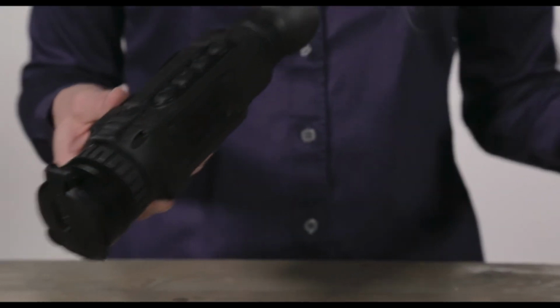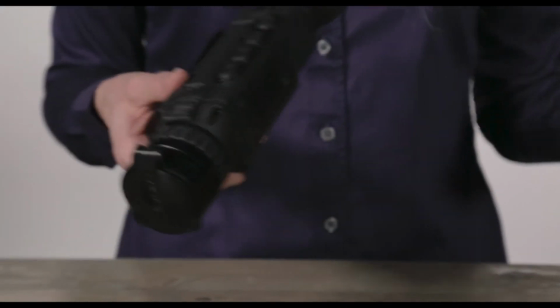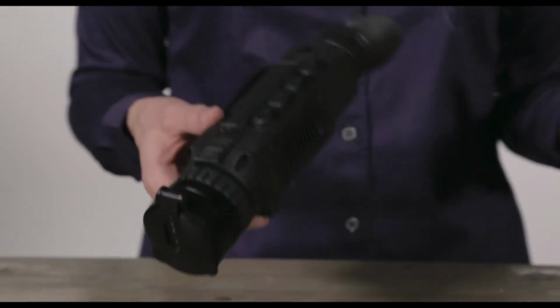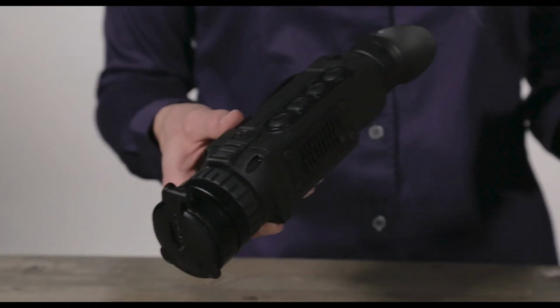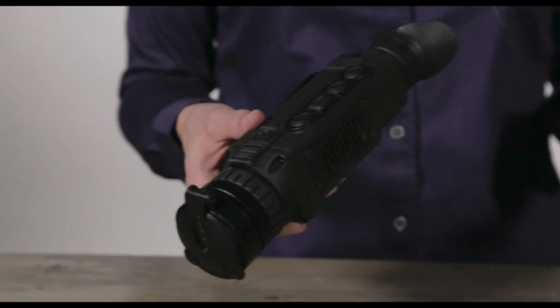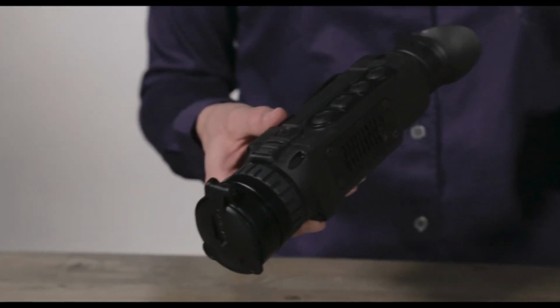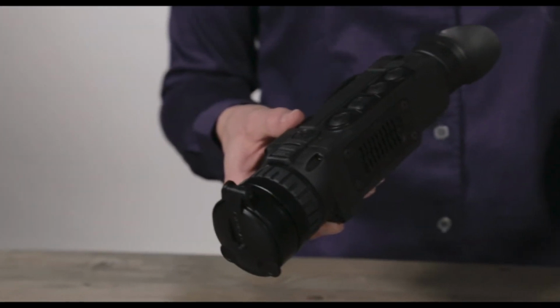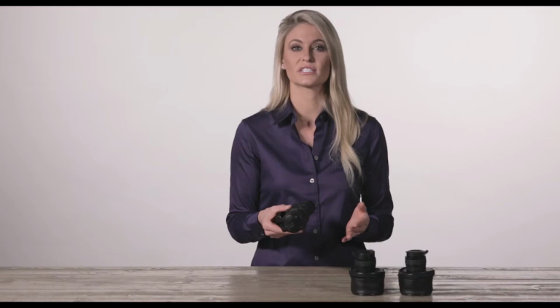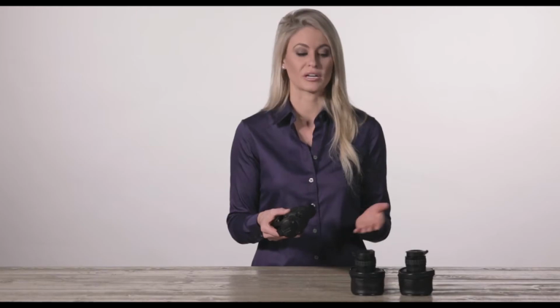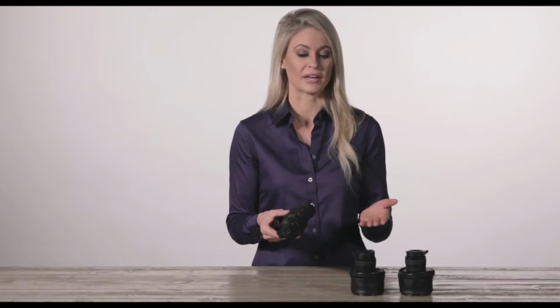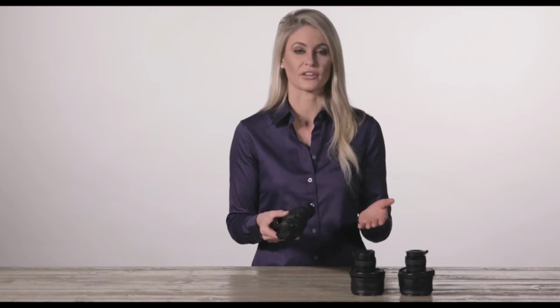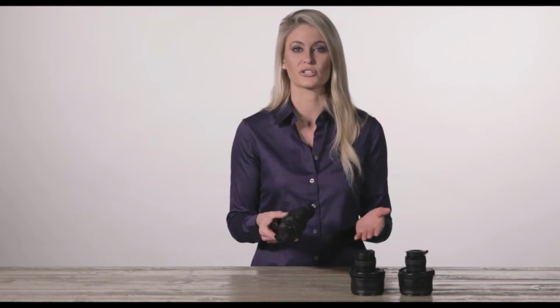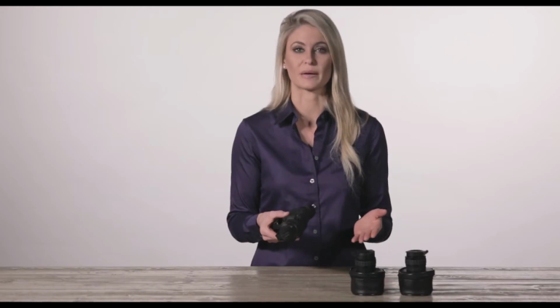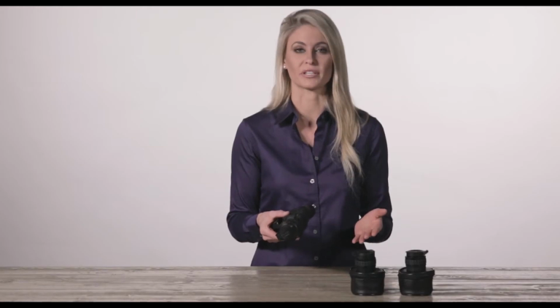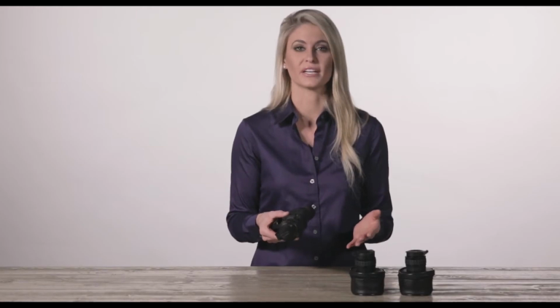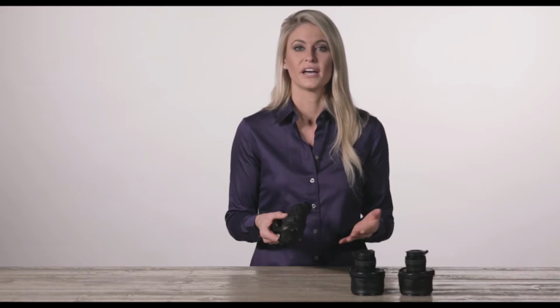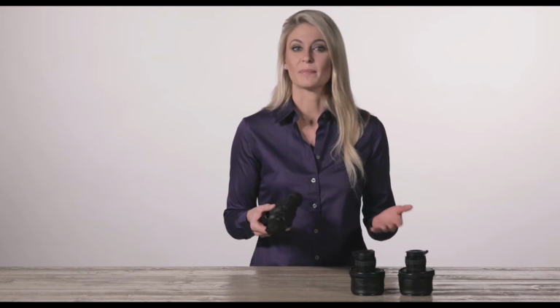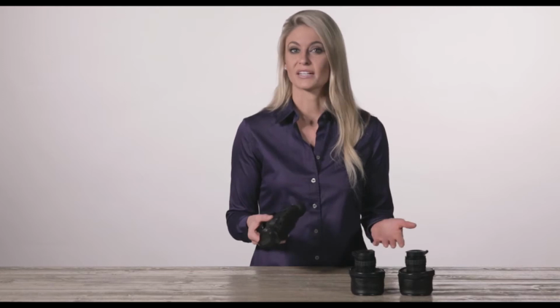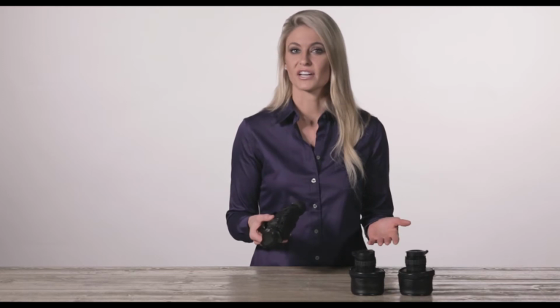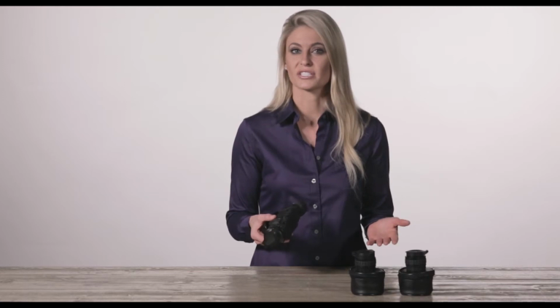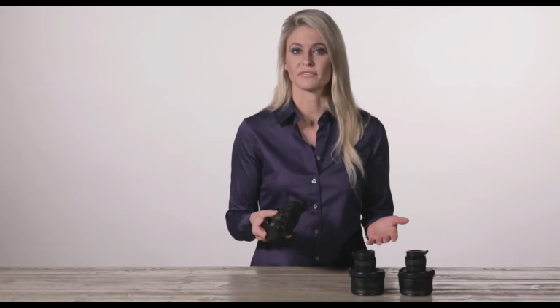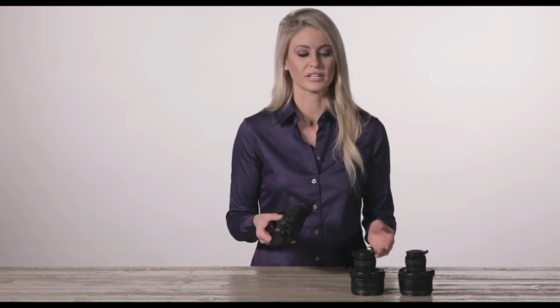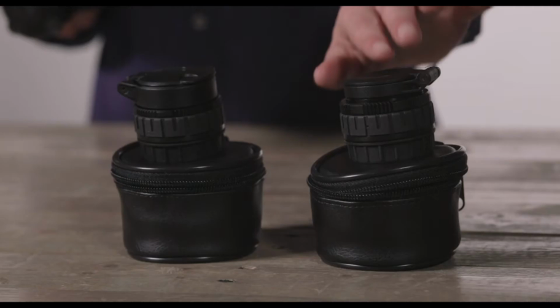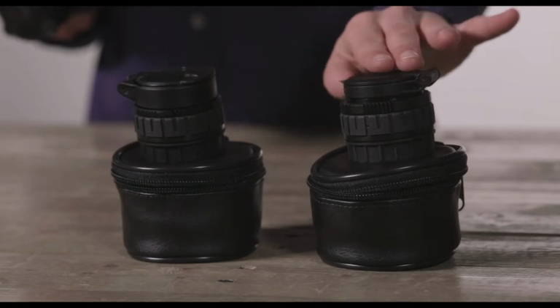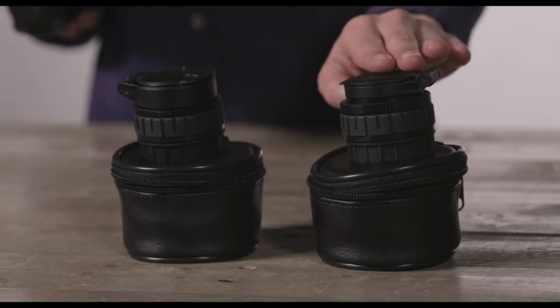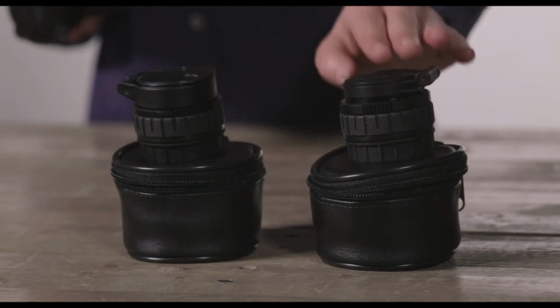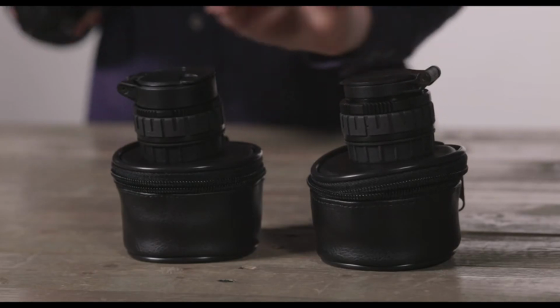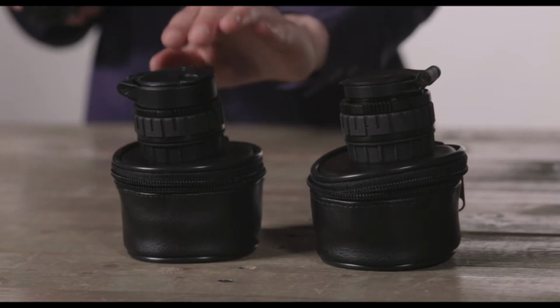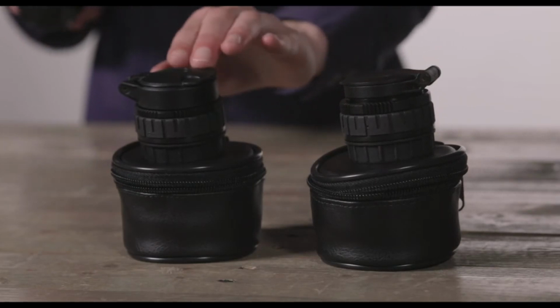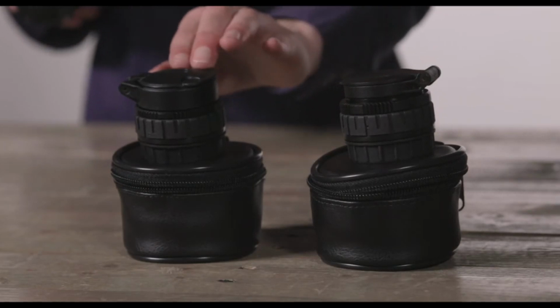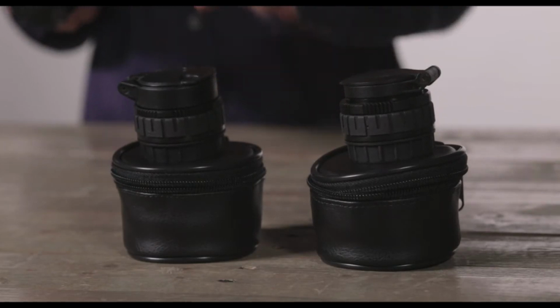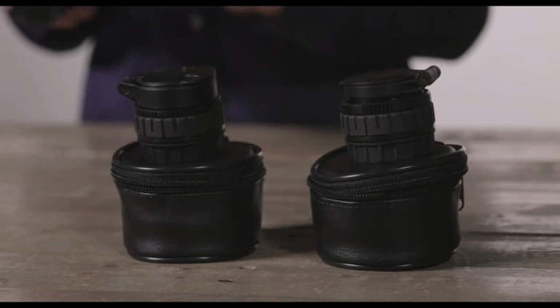Each model comes with one lens, and you can buy the other two separately. The magnification is different — we have a 28, a 38, and a 50.